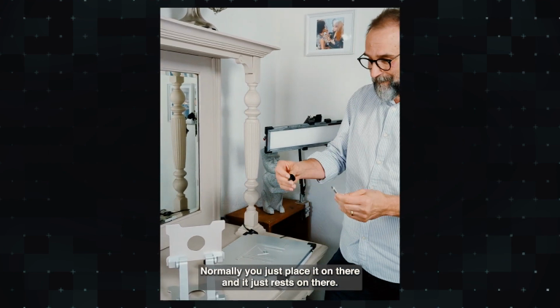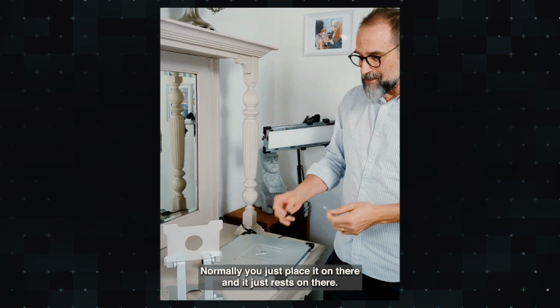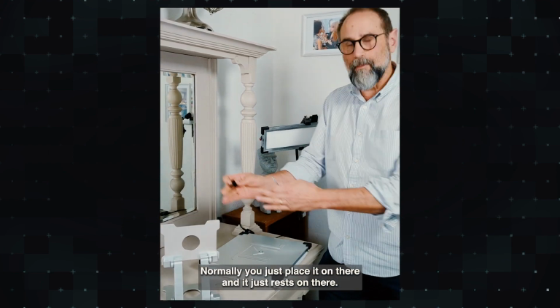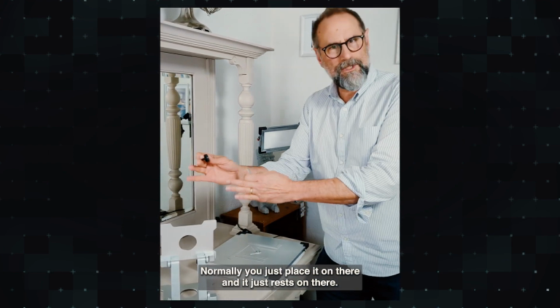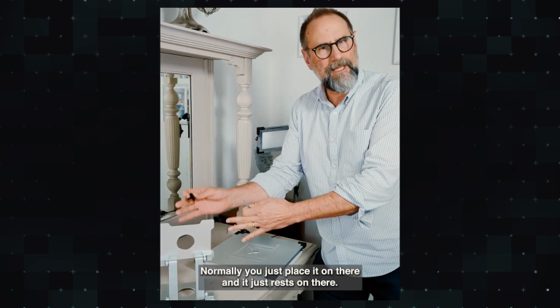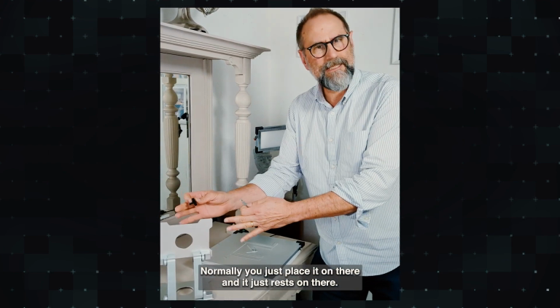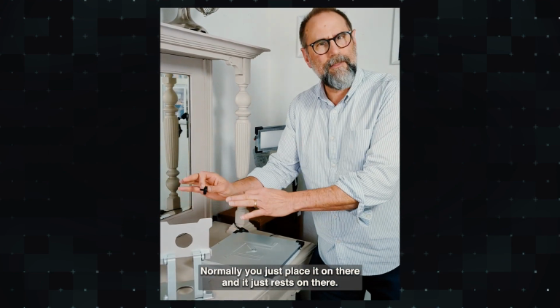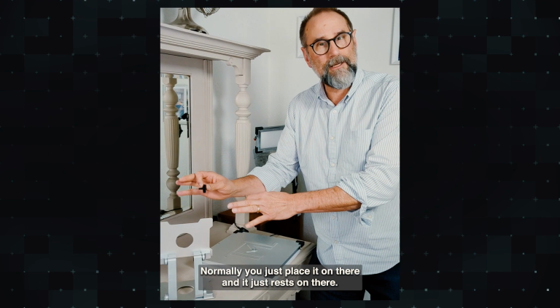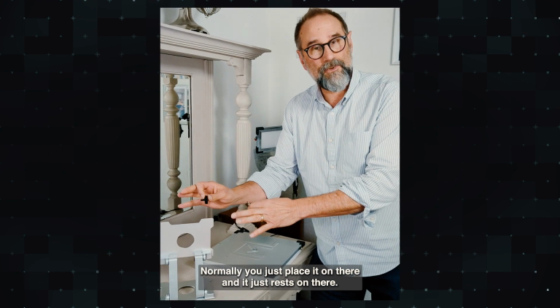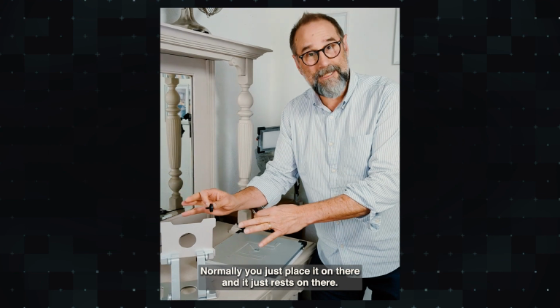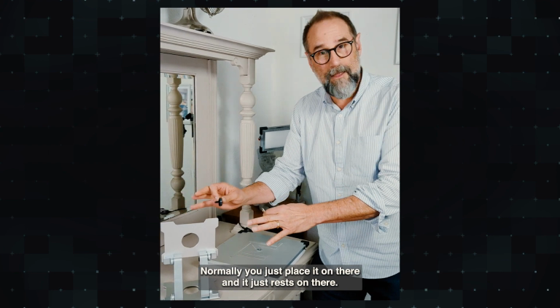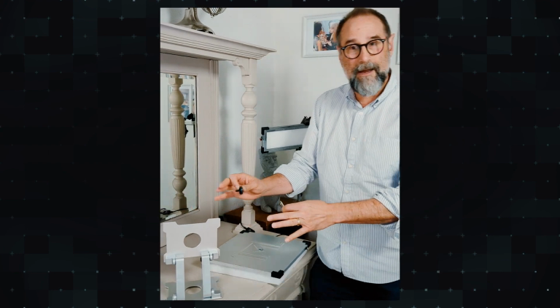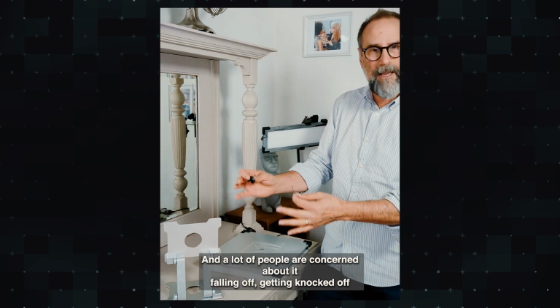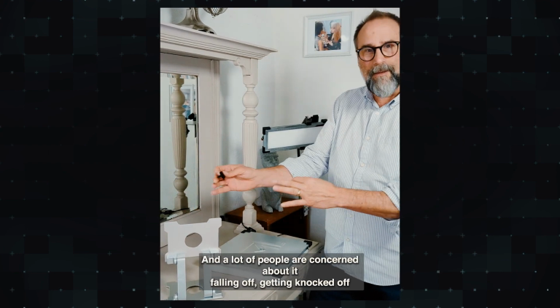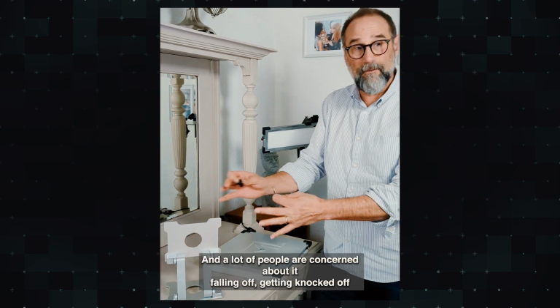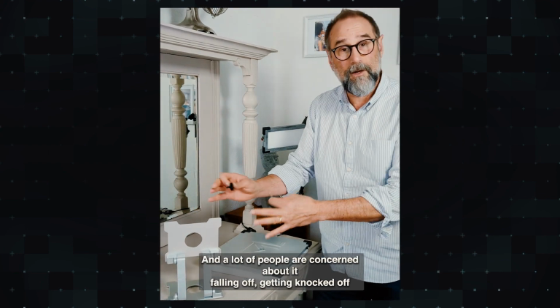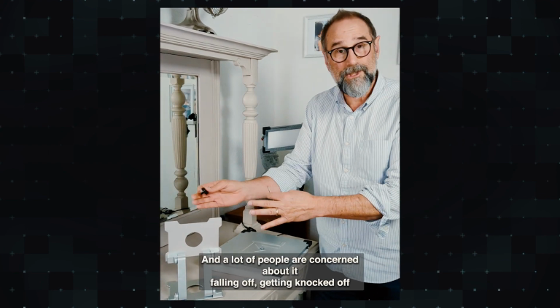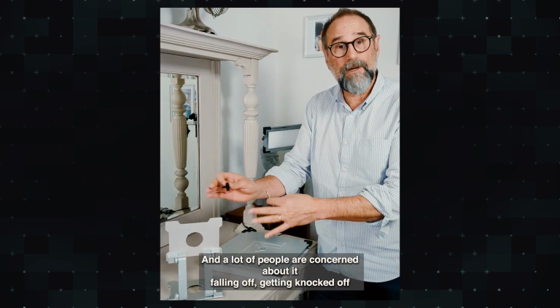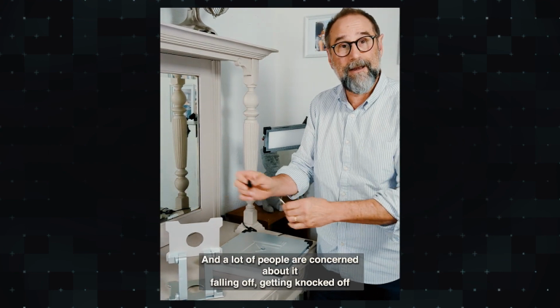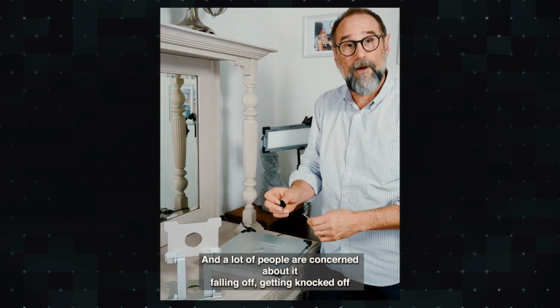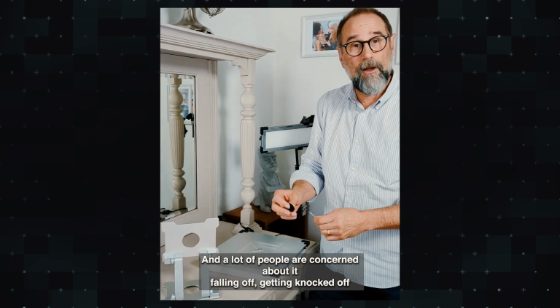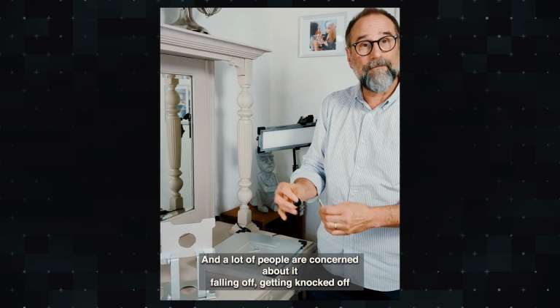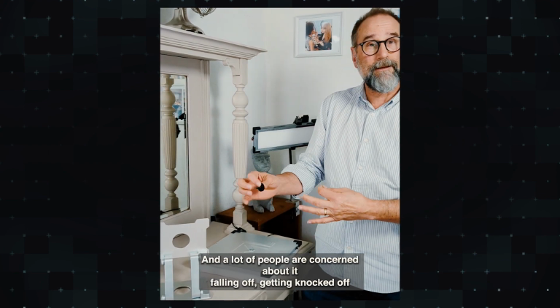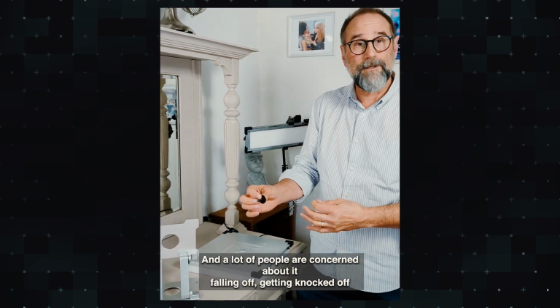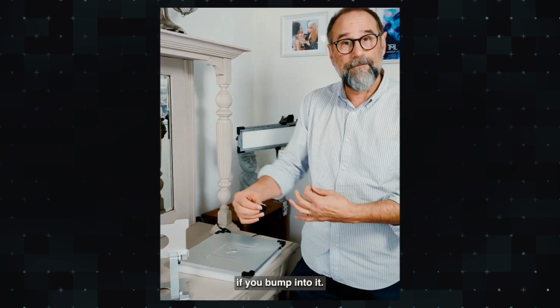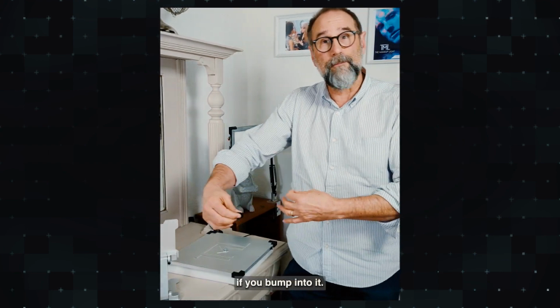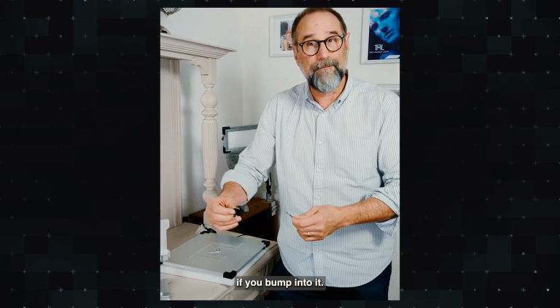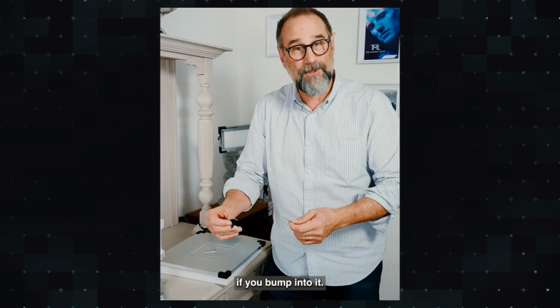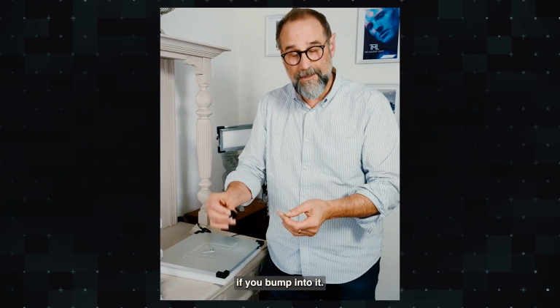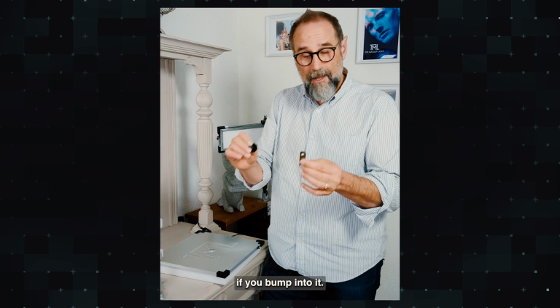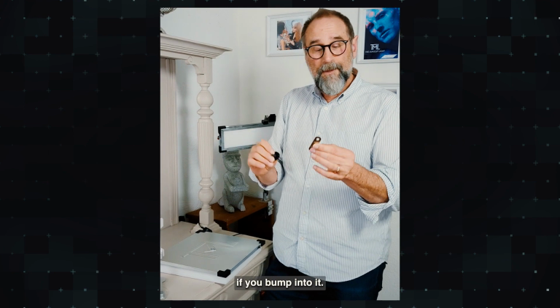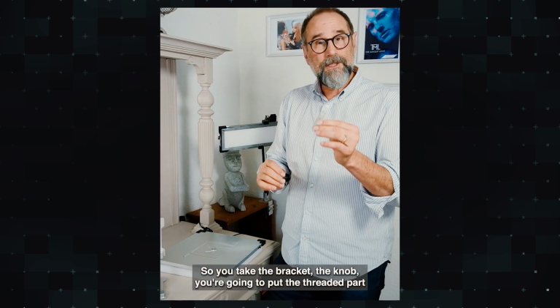Normally you just place it on there and it just rests on there. A lot of people are concerned about it falling off, getting knocked off if you bump into it.